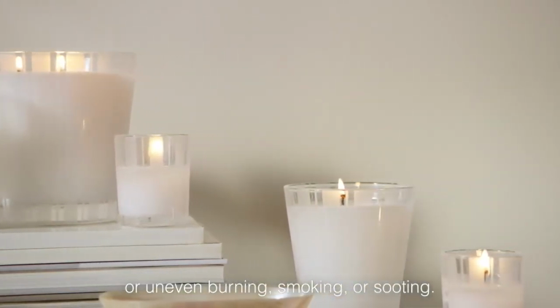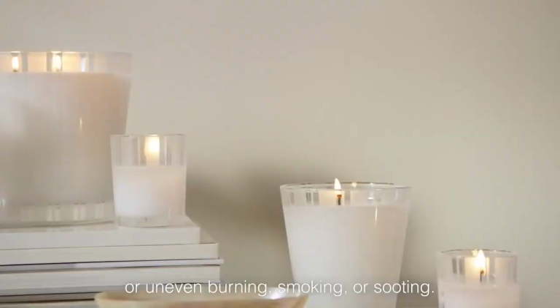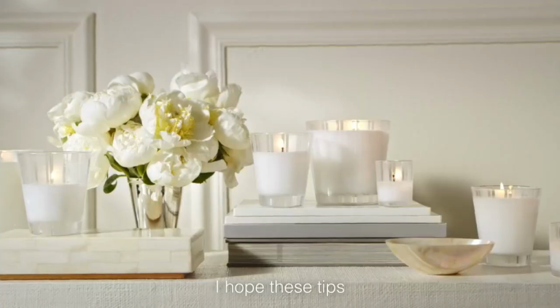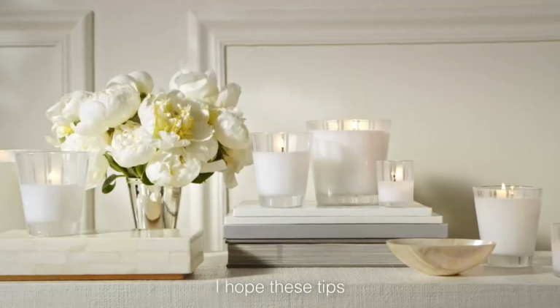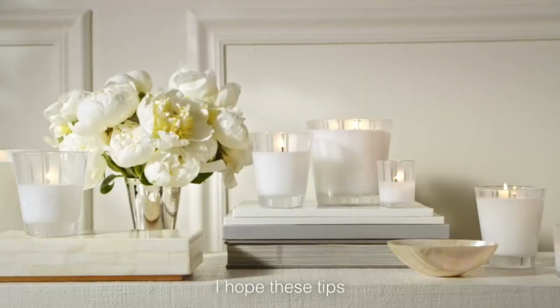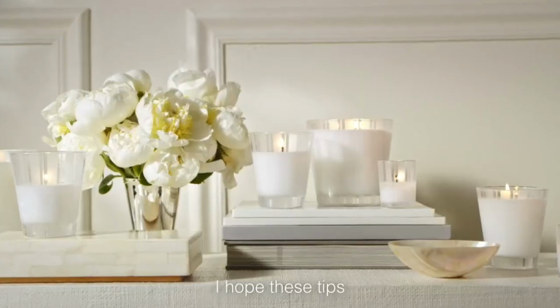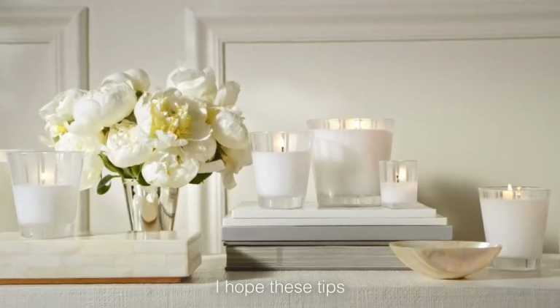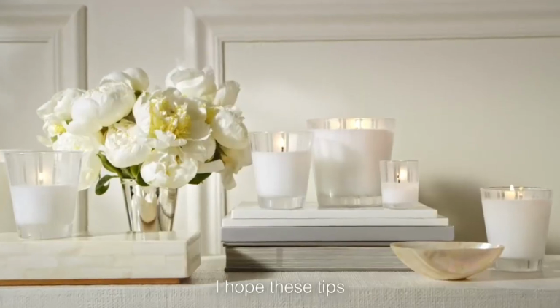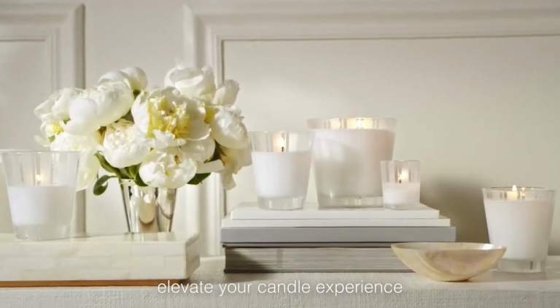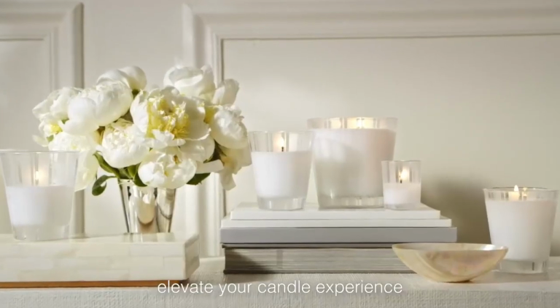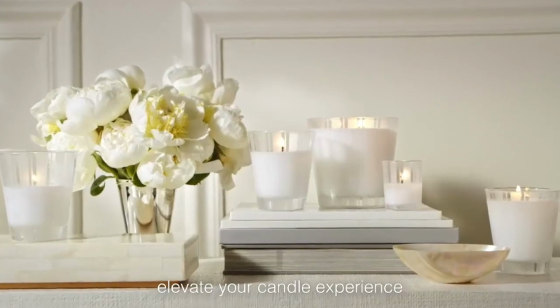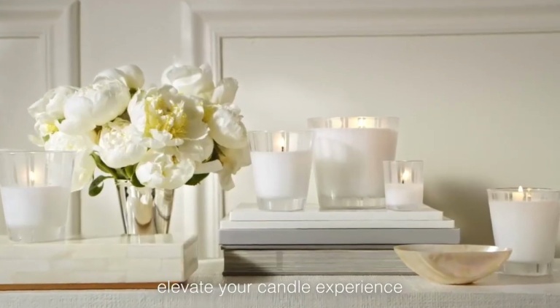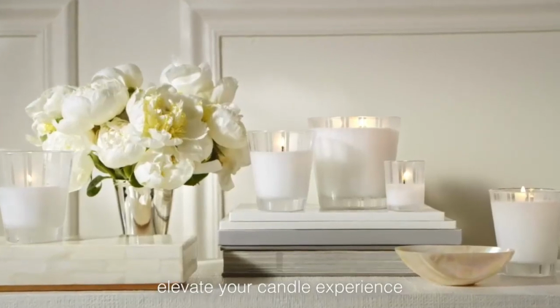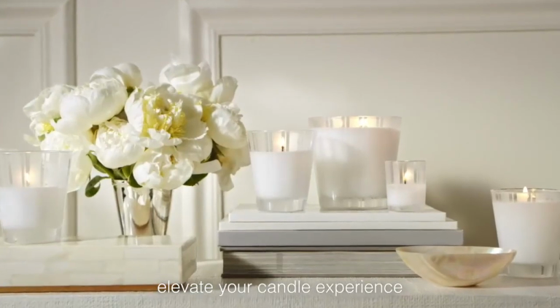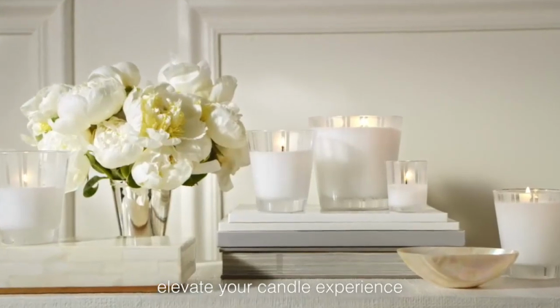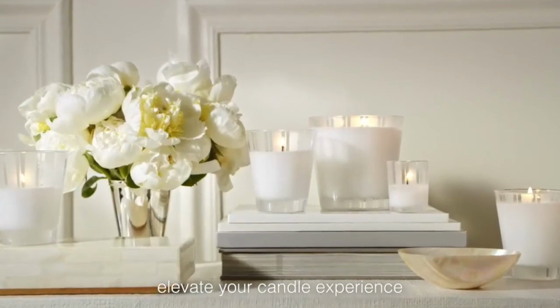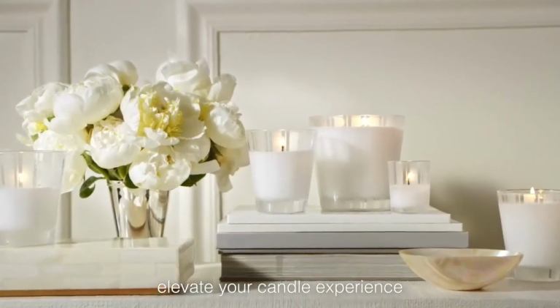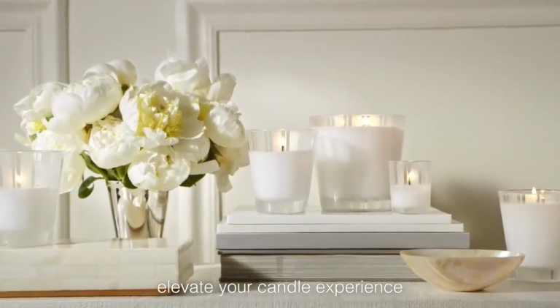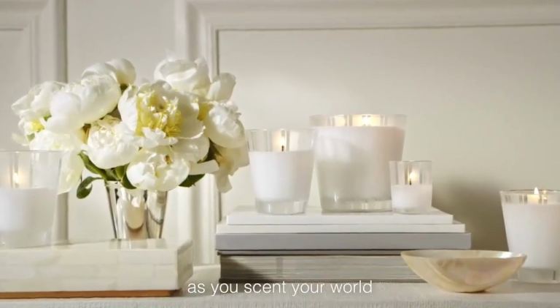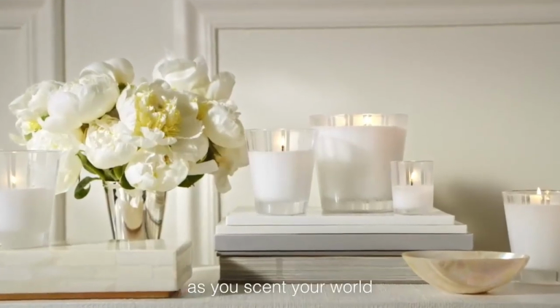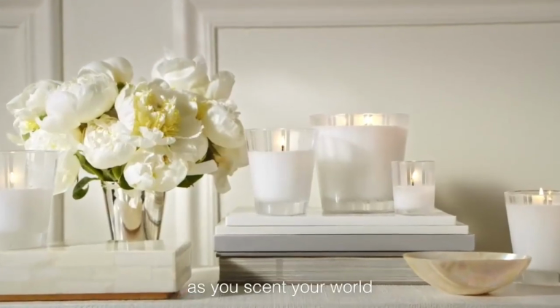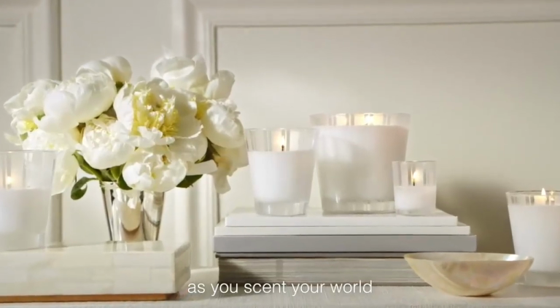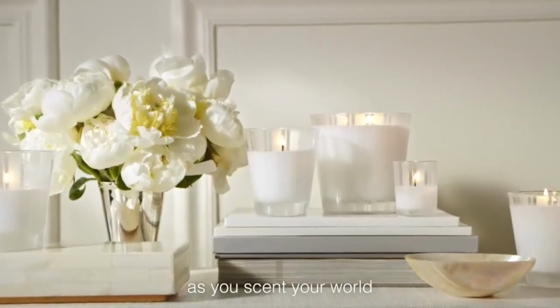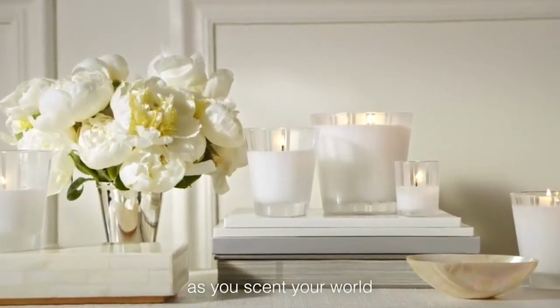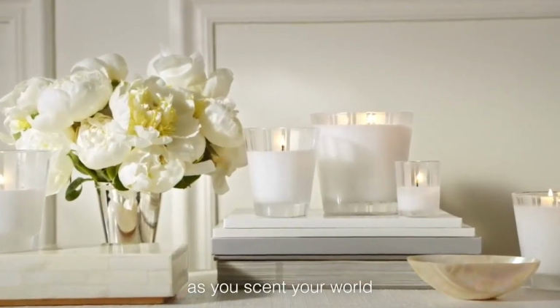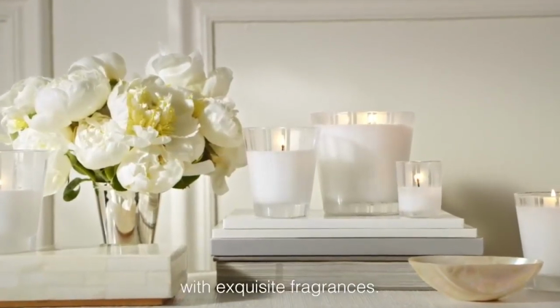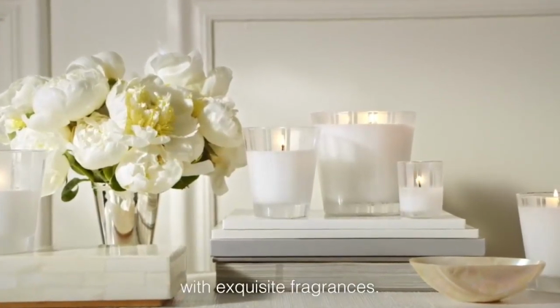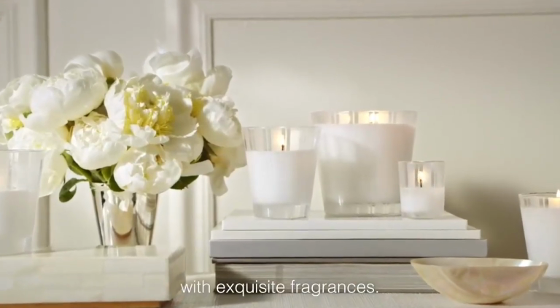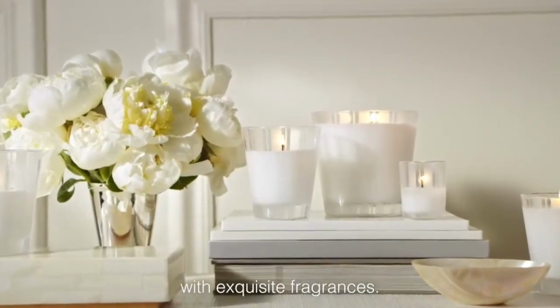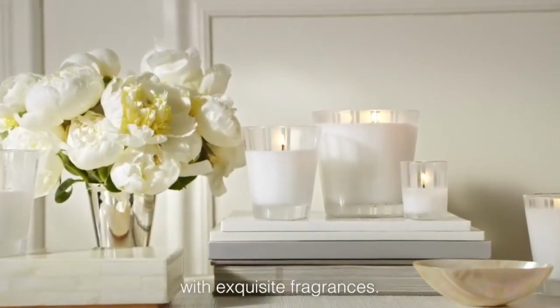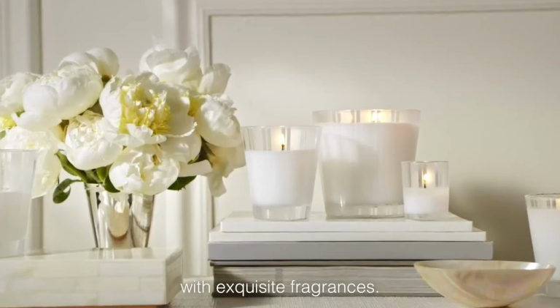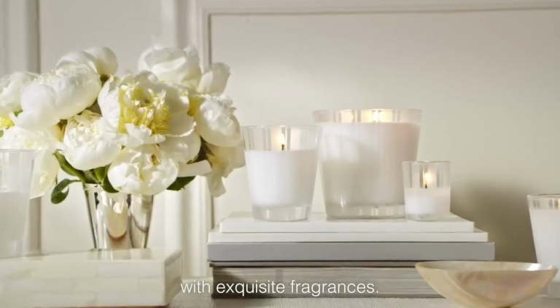I hope these tips elevate your candle experience as you scent your world with exquisite fragrances.